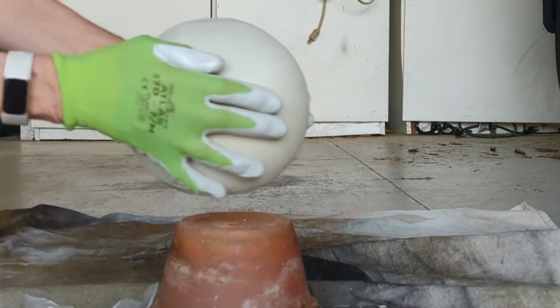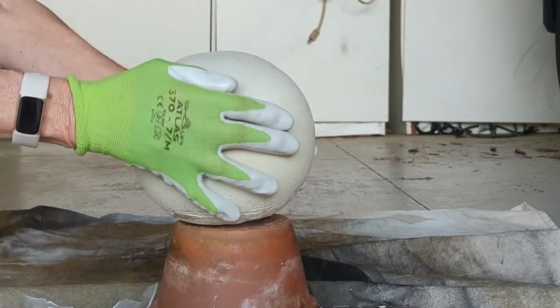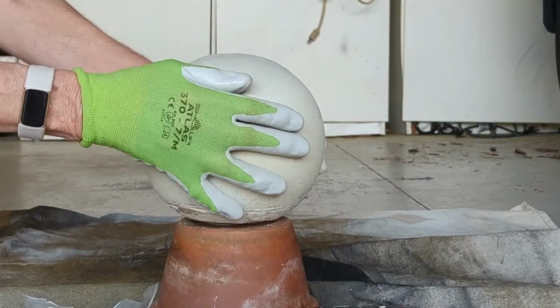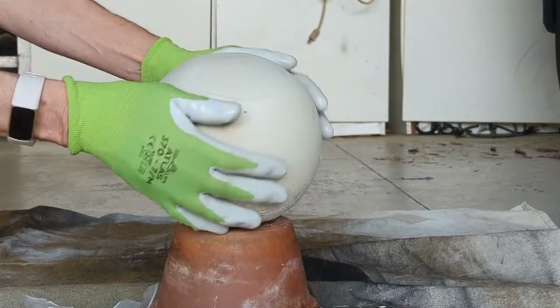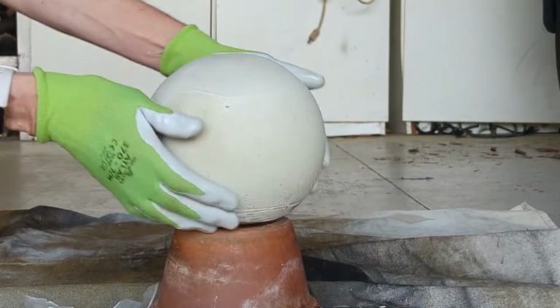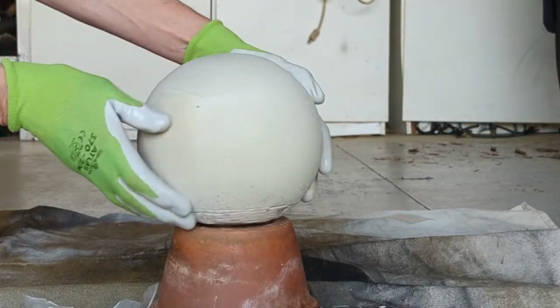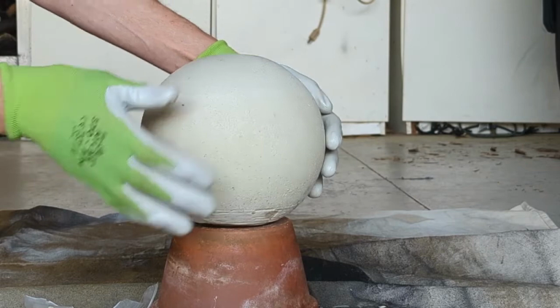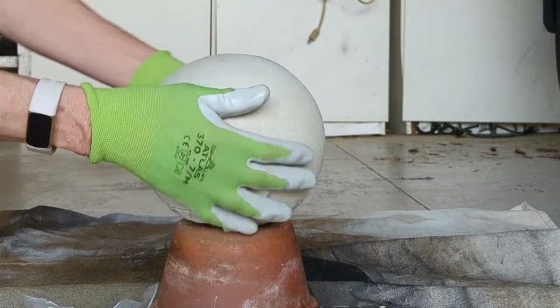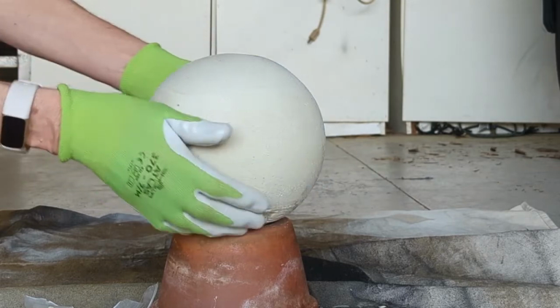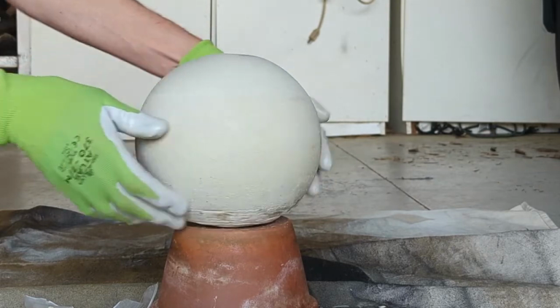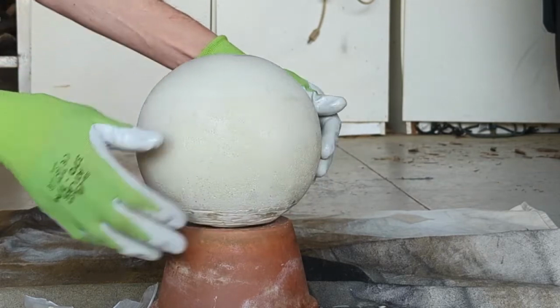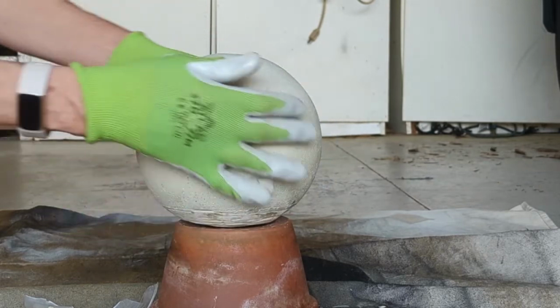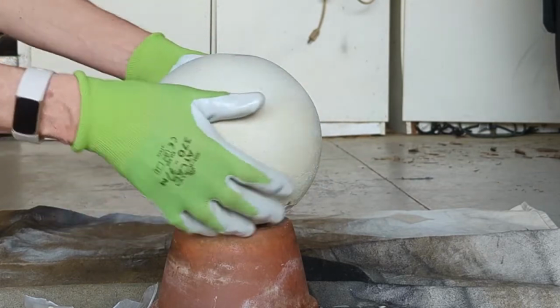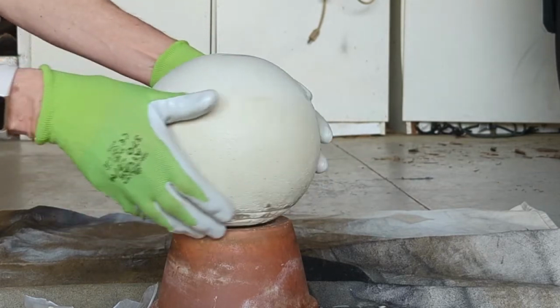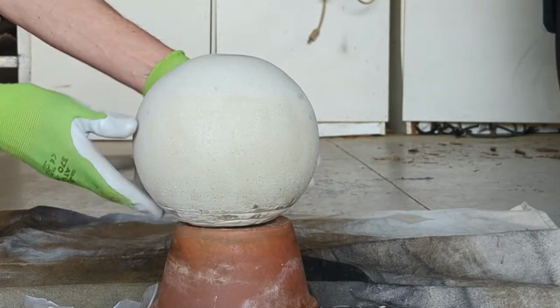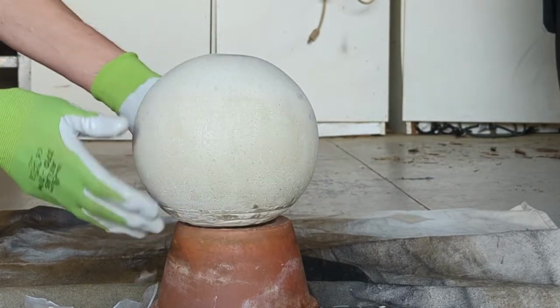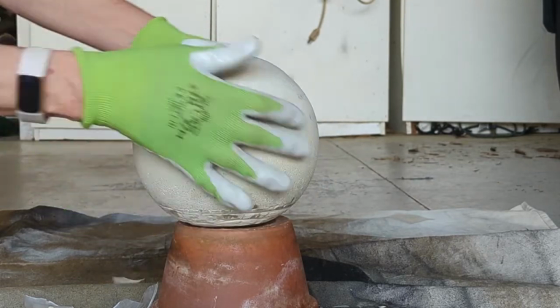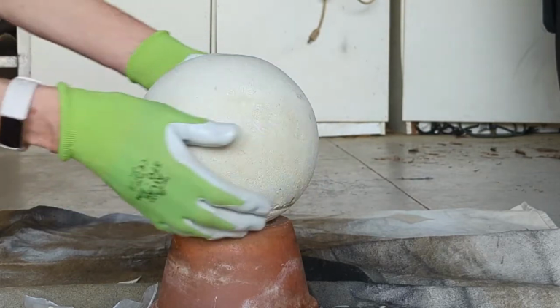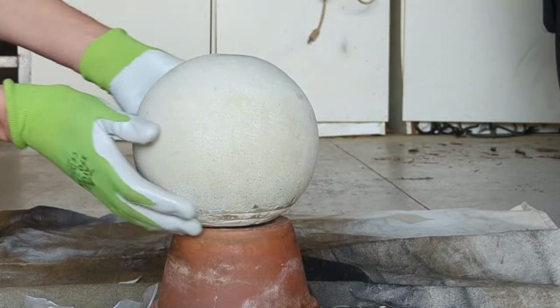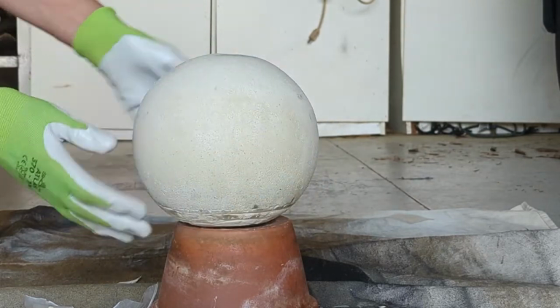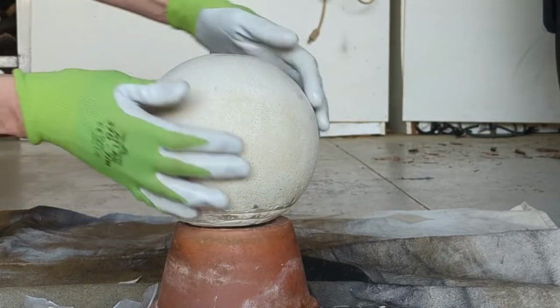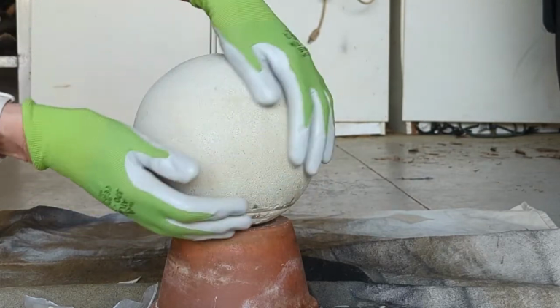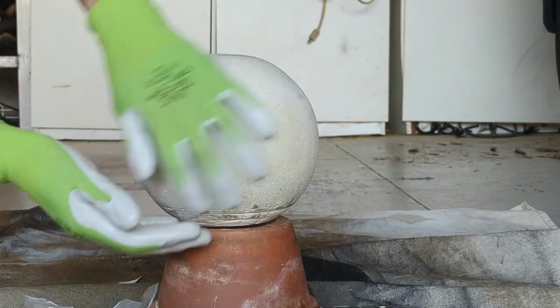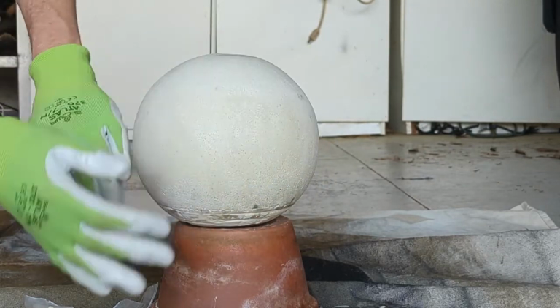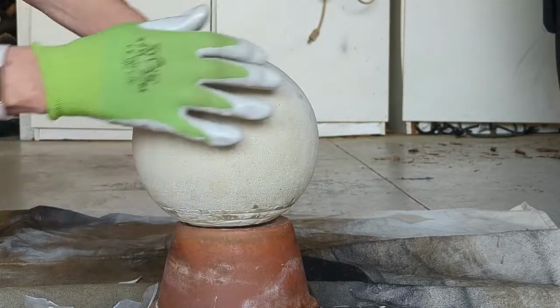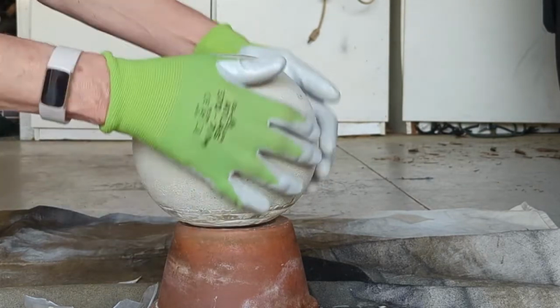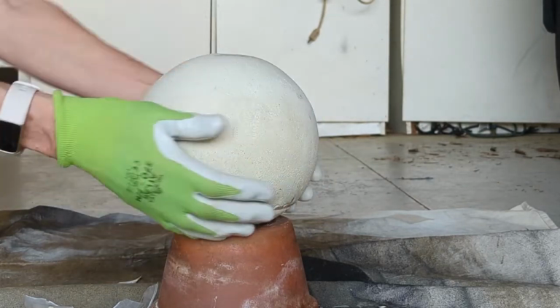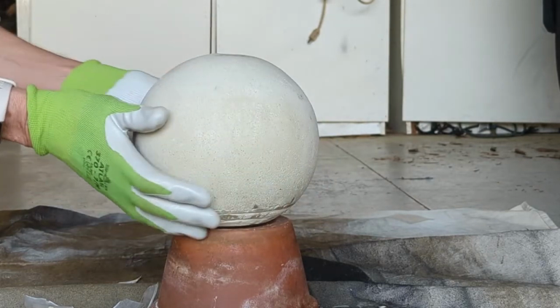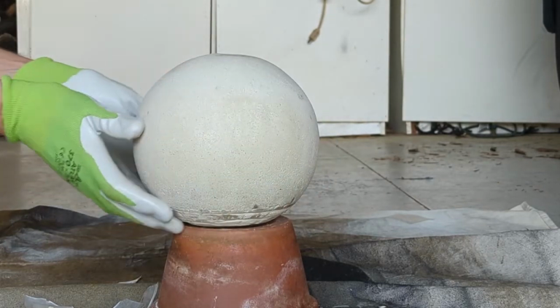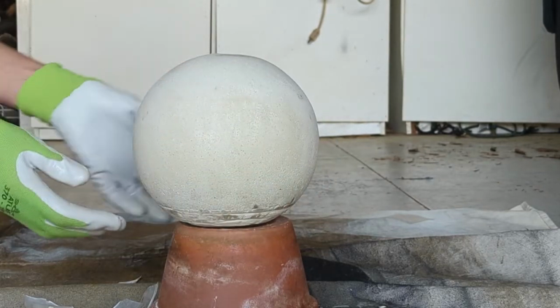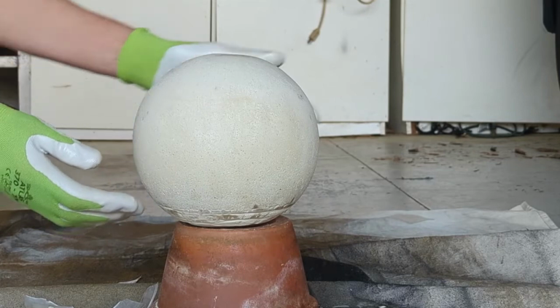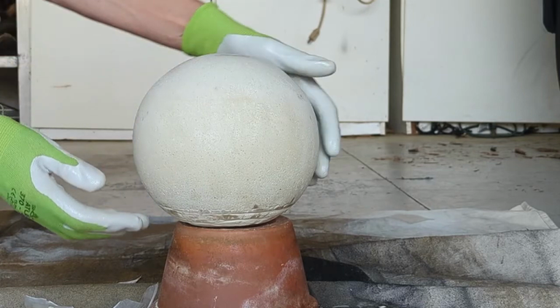There's your globe — isn't that cool? Next I'm going to grow some moss on it and I'll be back to show you that.